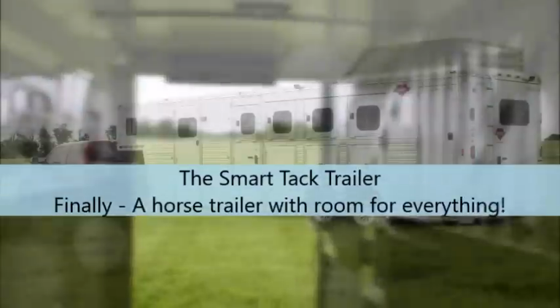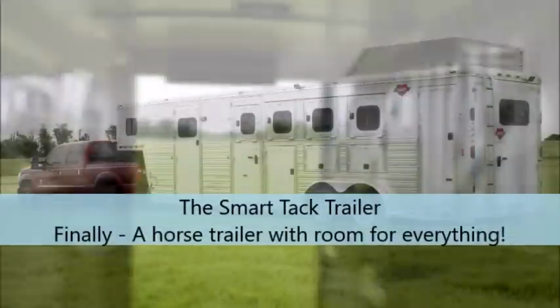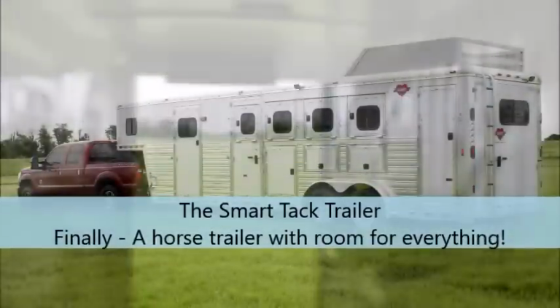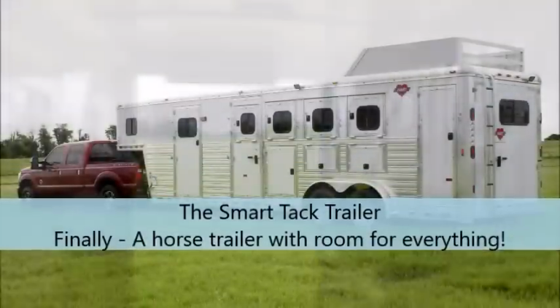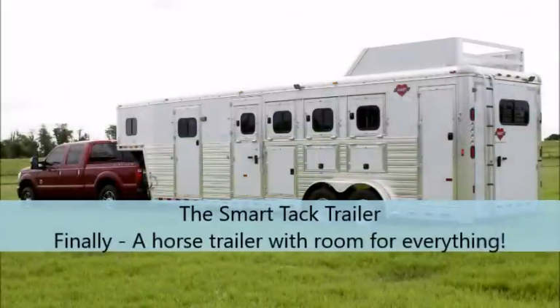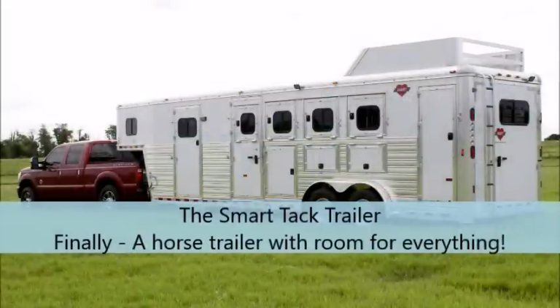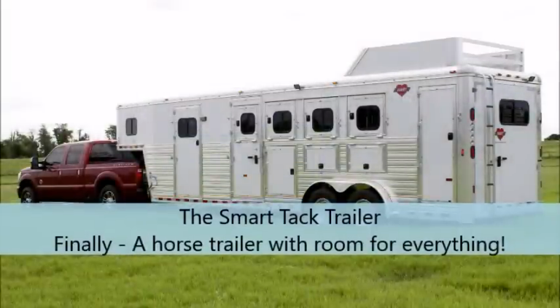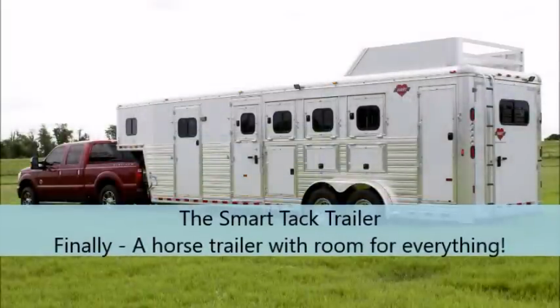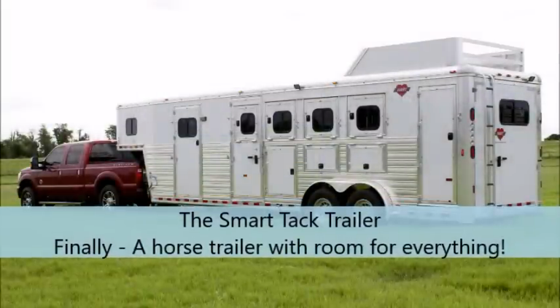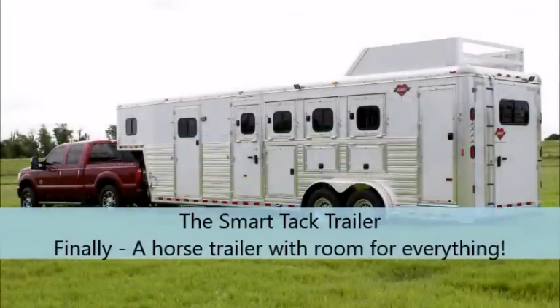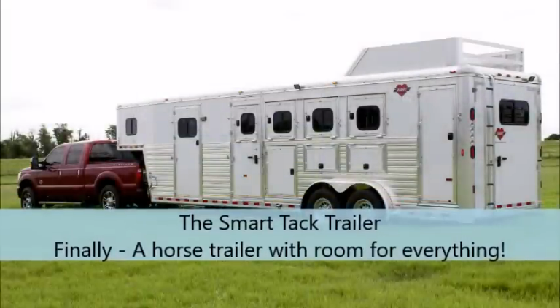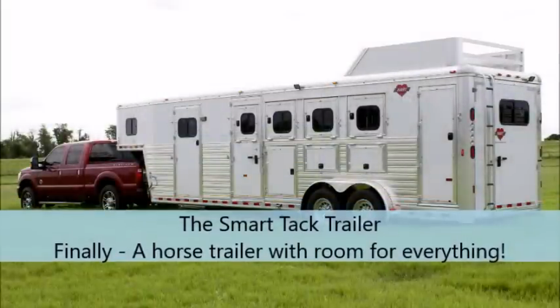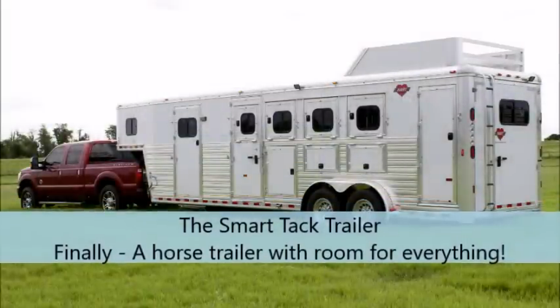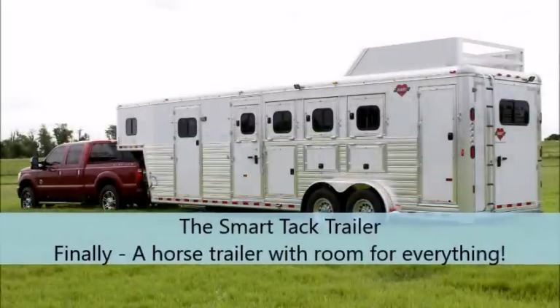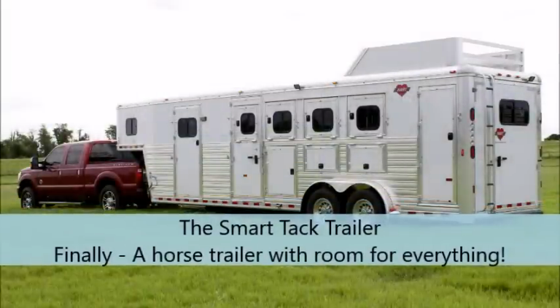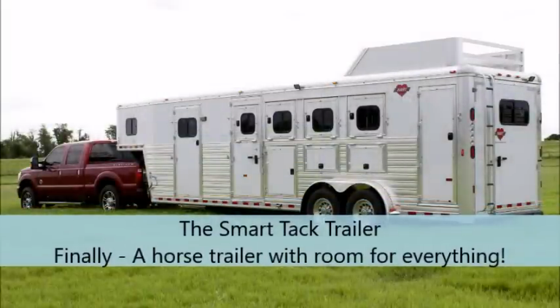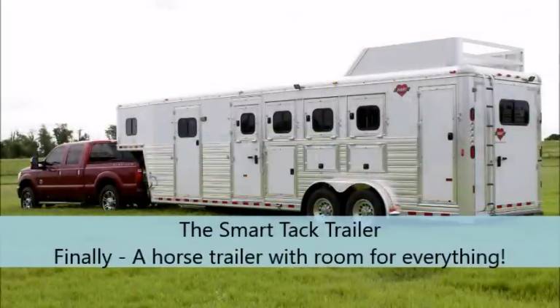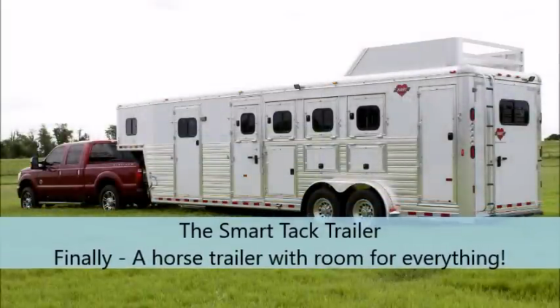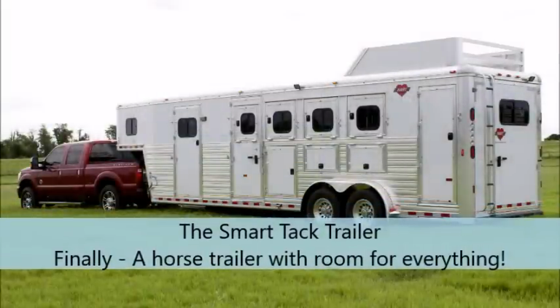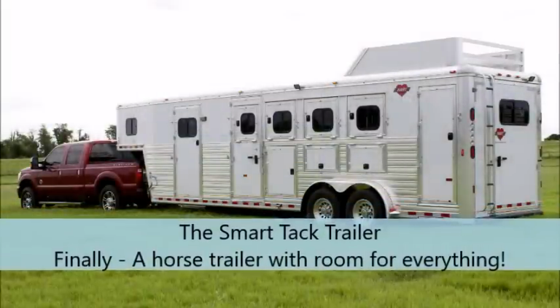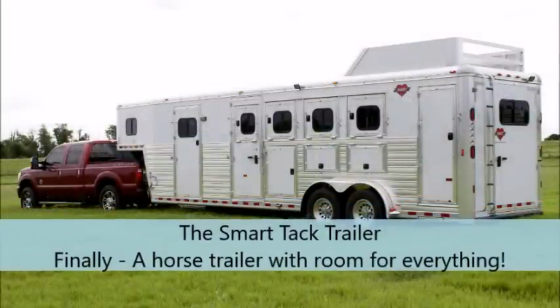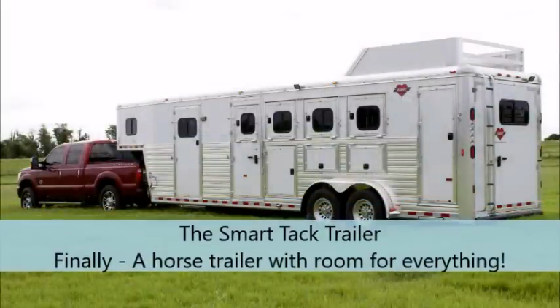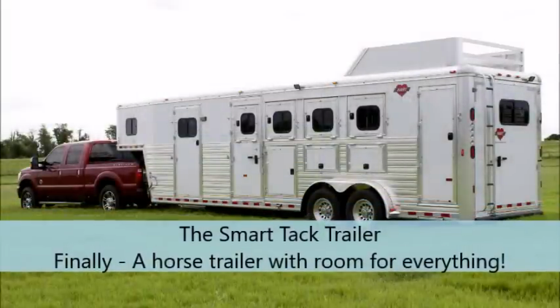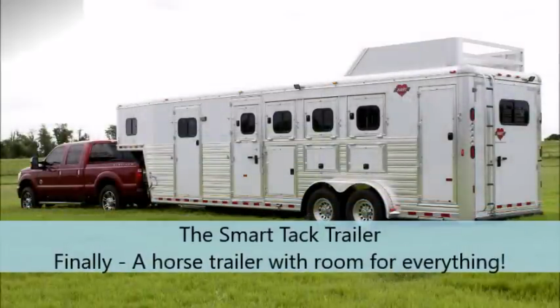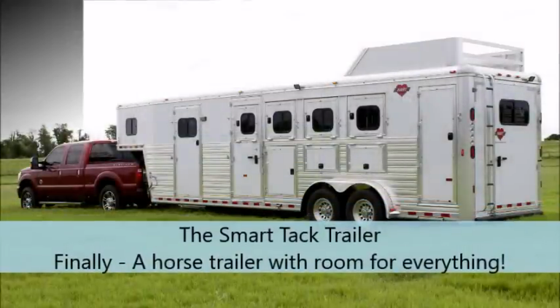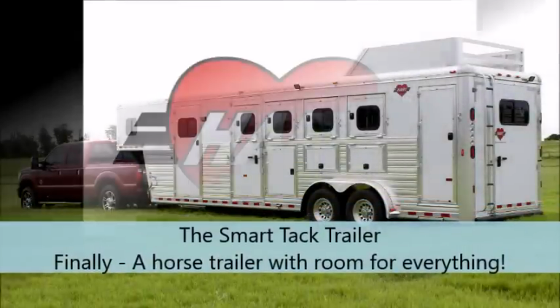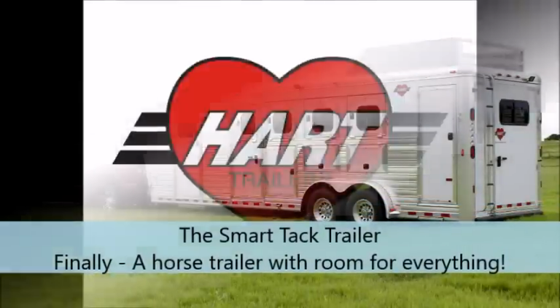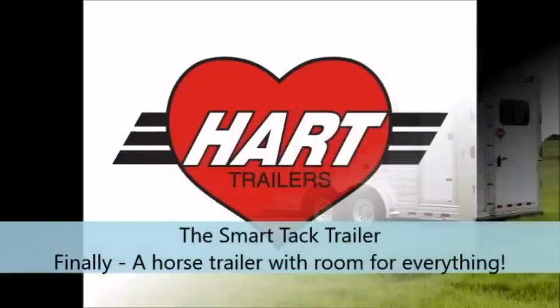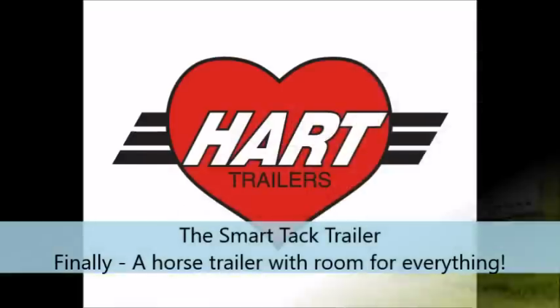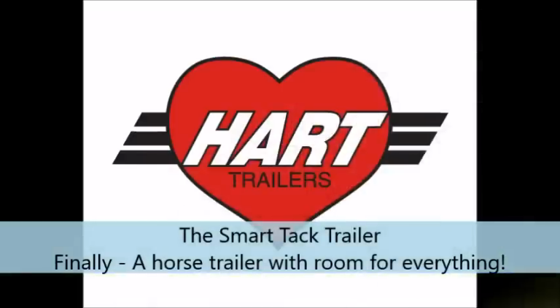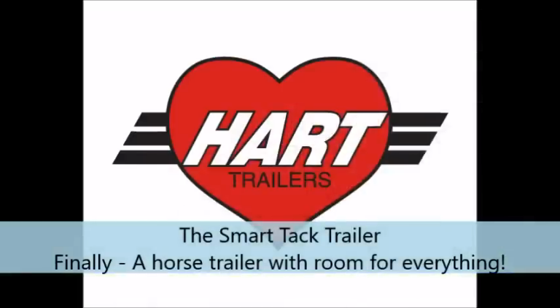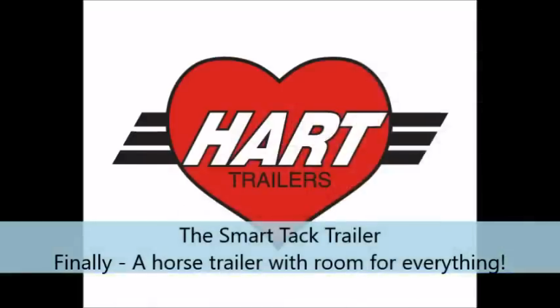The SmartTack Trailer is designed to solve your storage problems forever. You never have to worry about leaving something behind again.